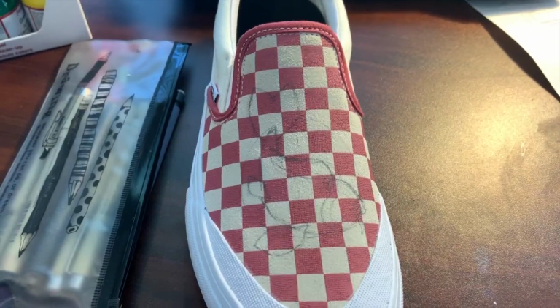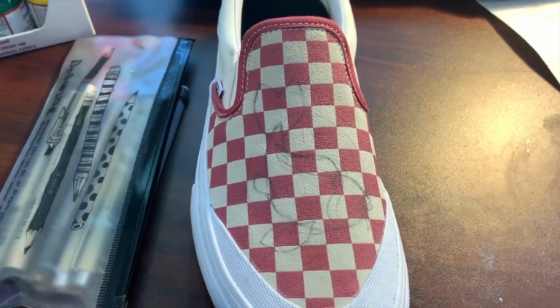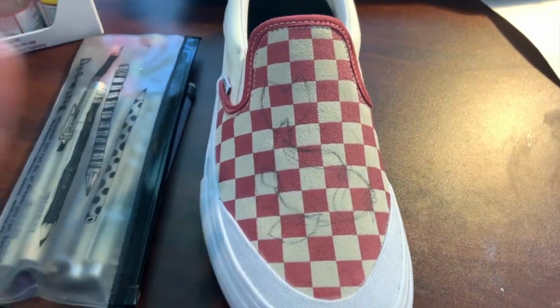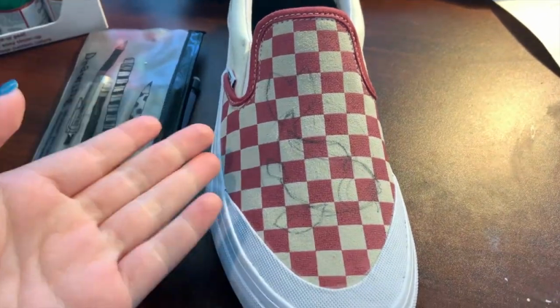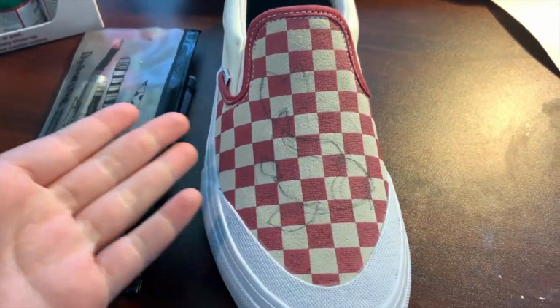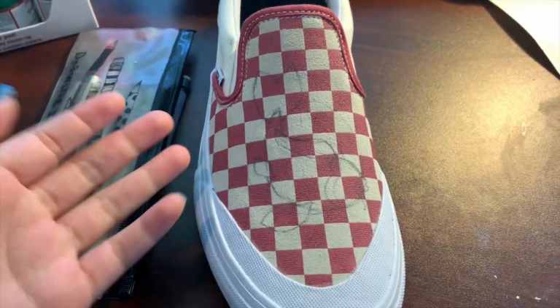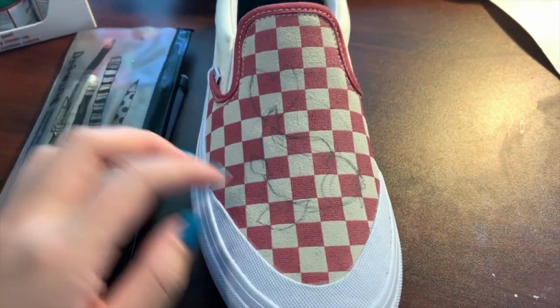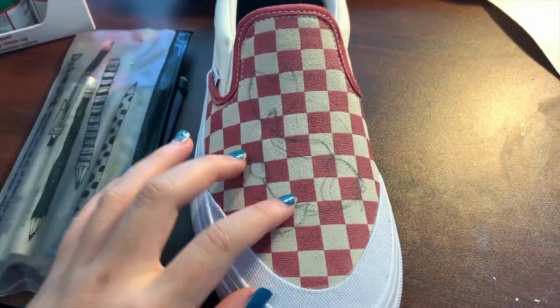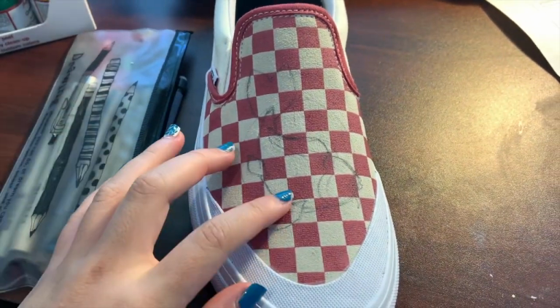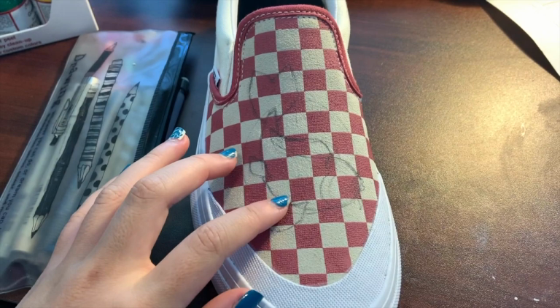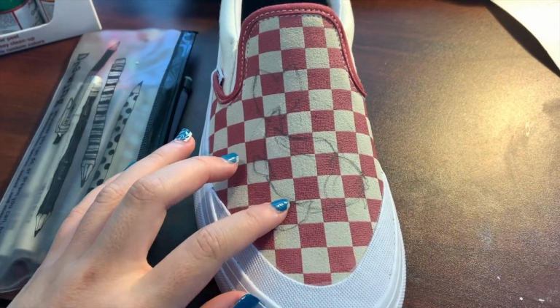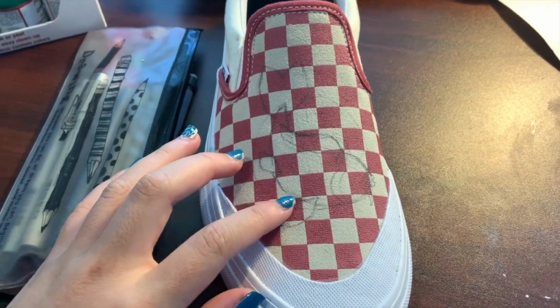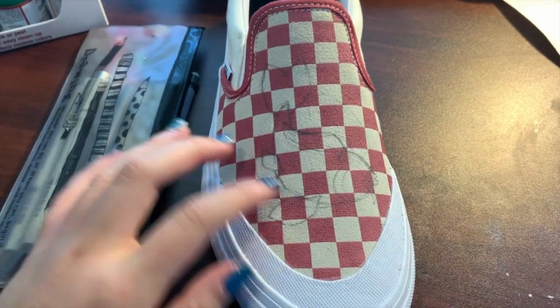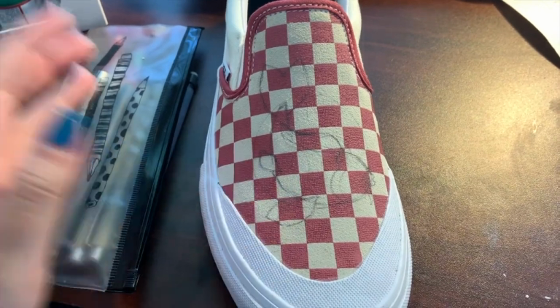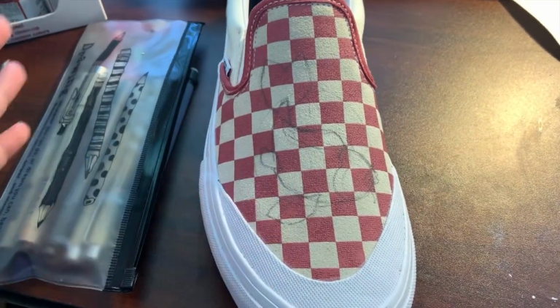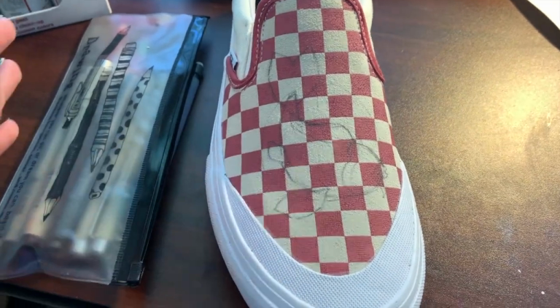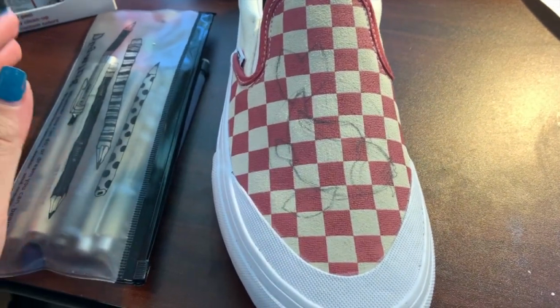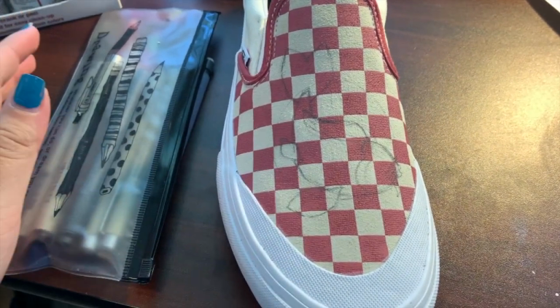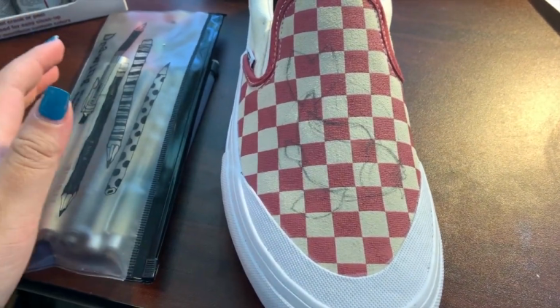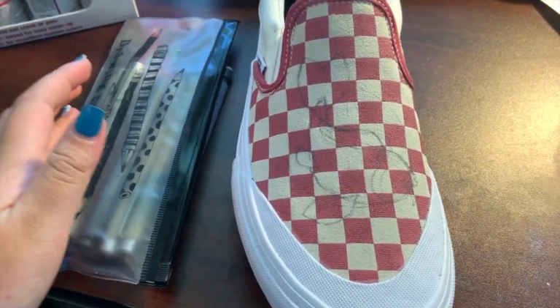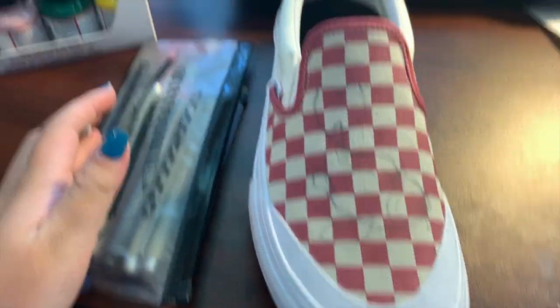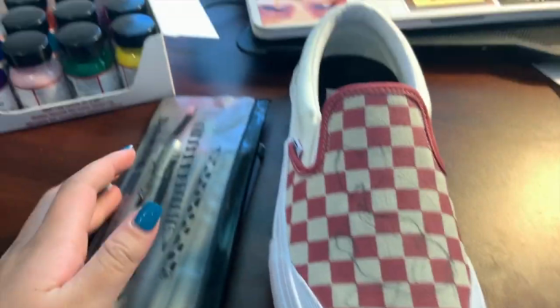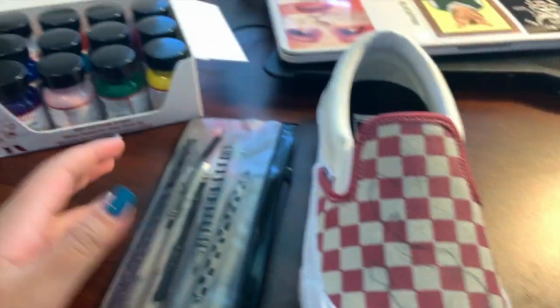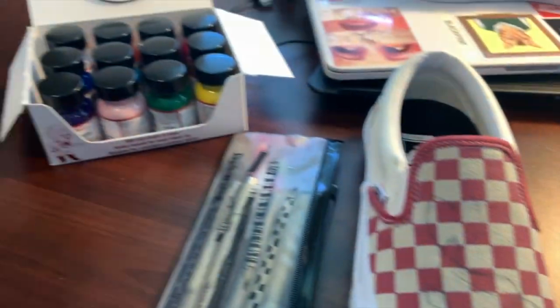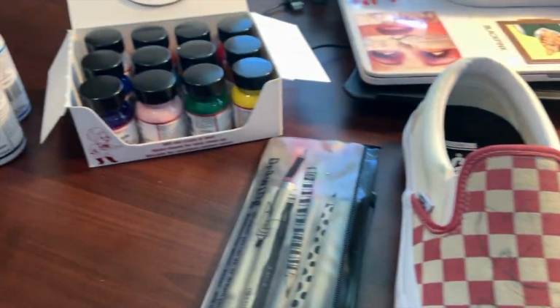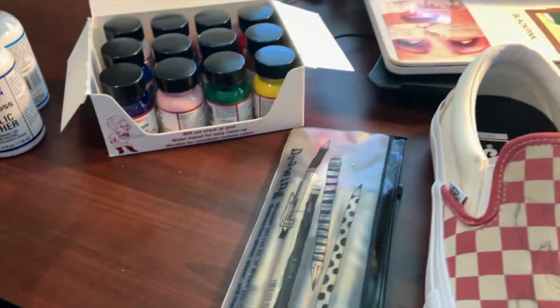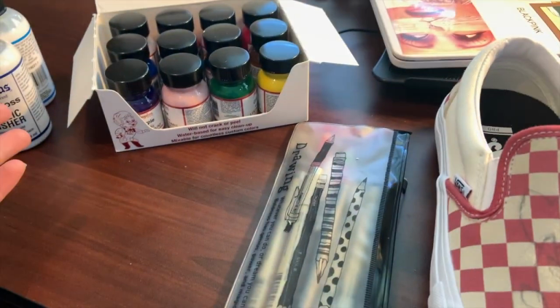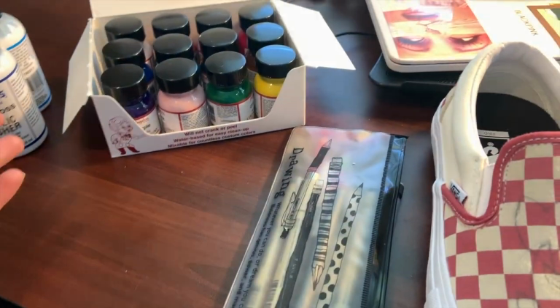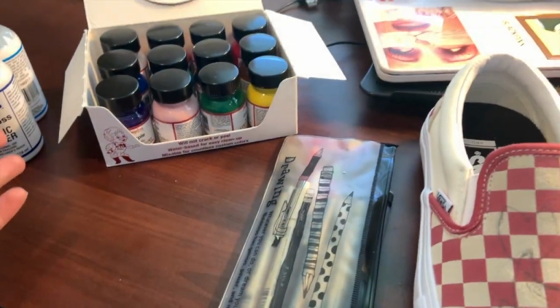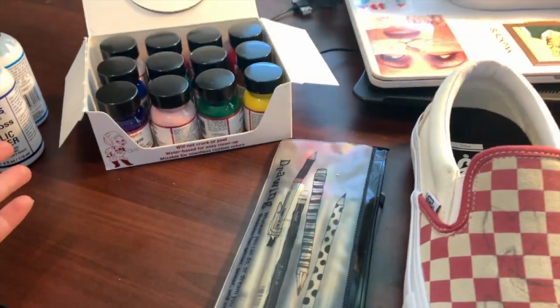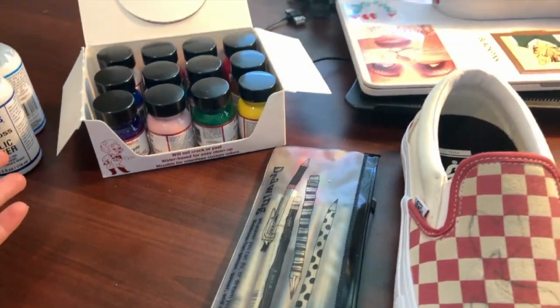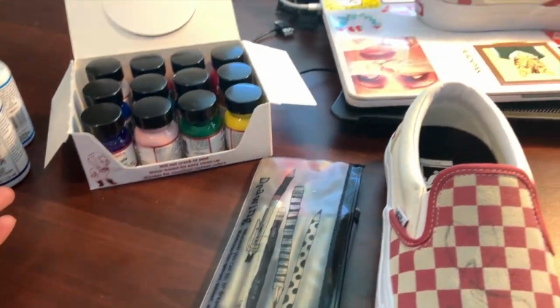I've finished sketching the design onto the shoes and now it's time to get painting.